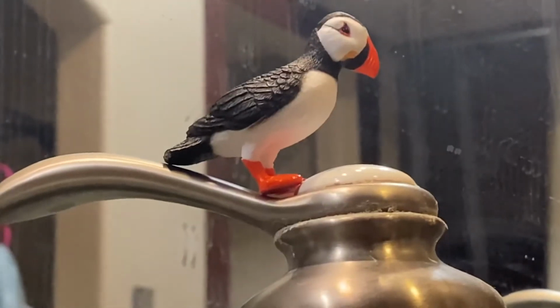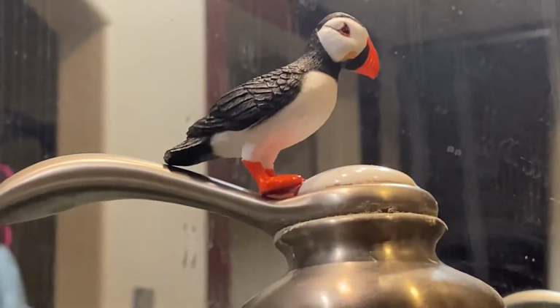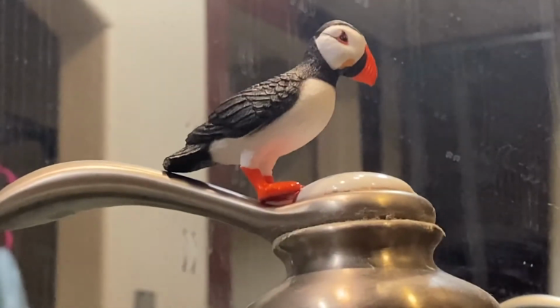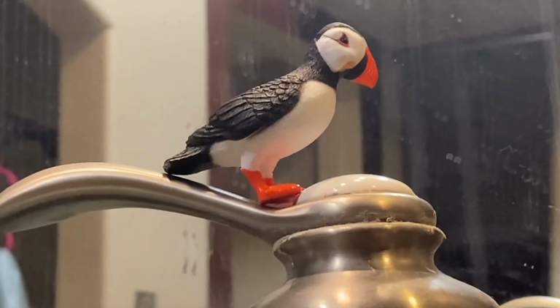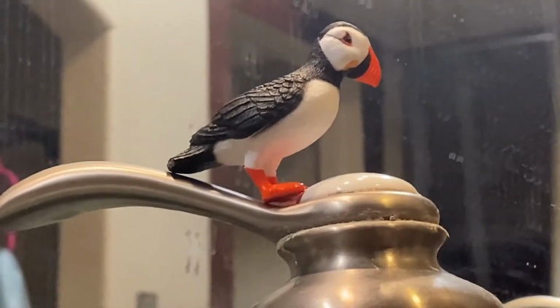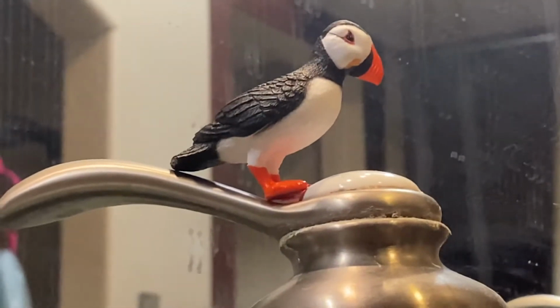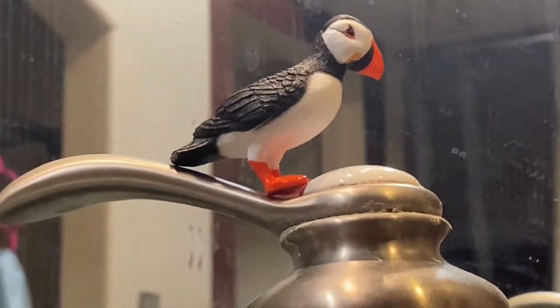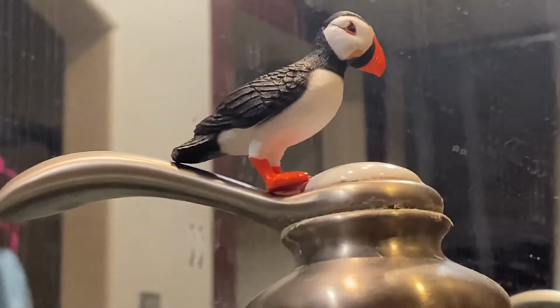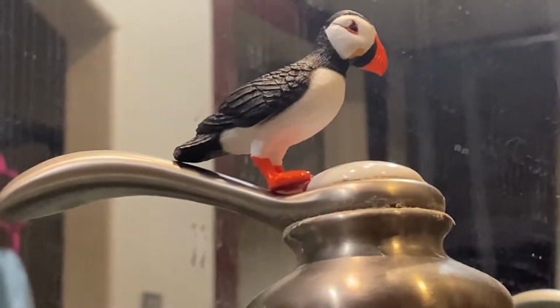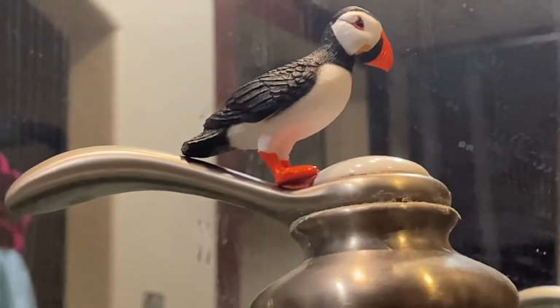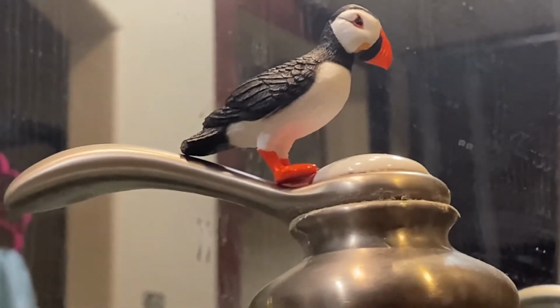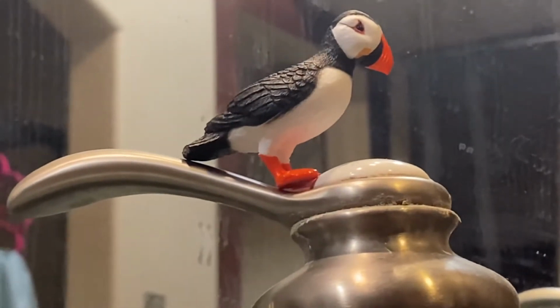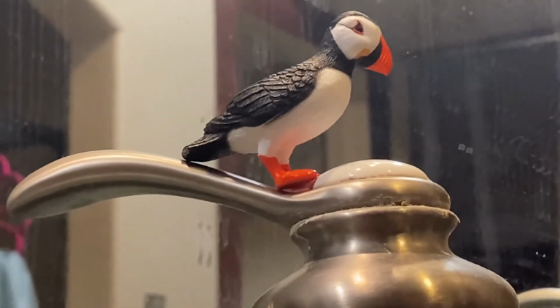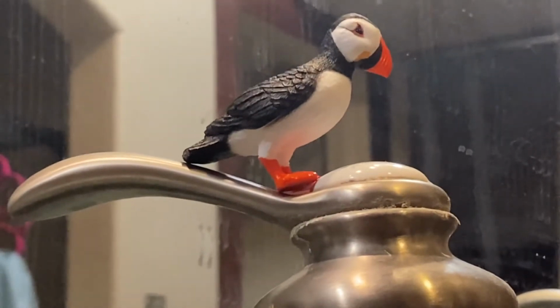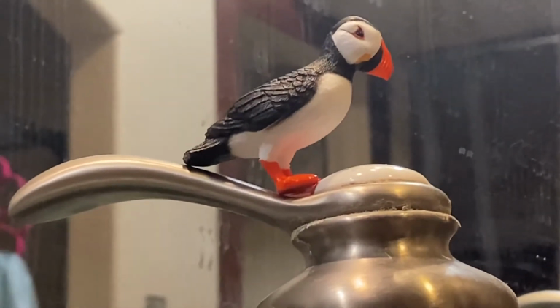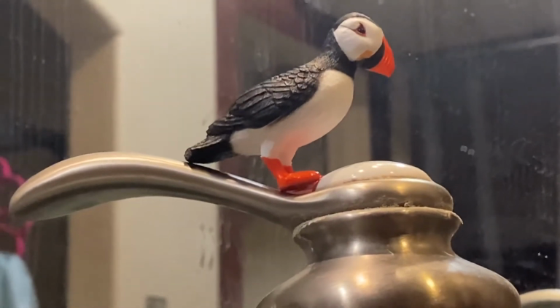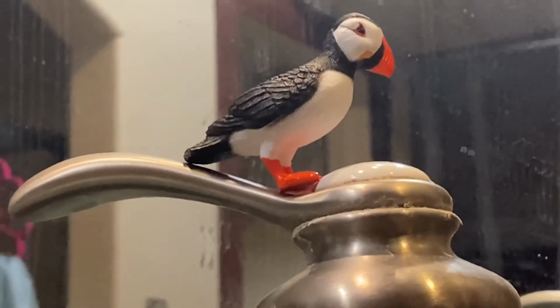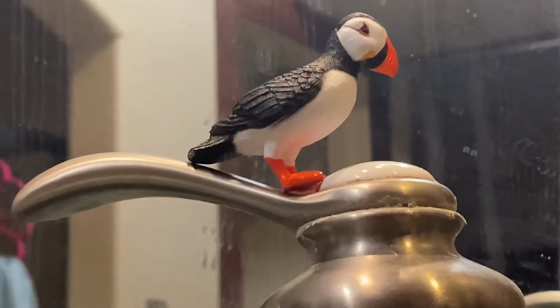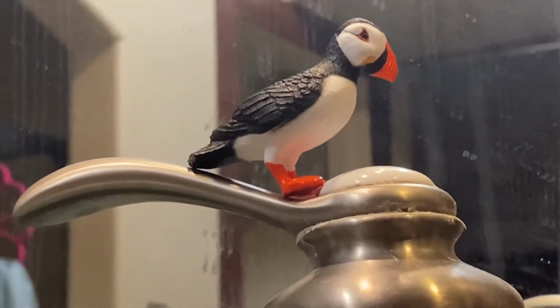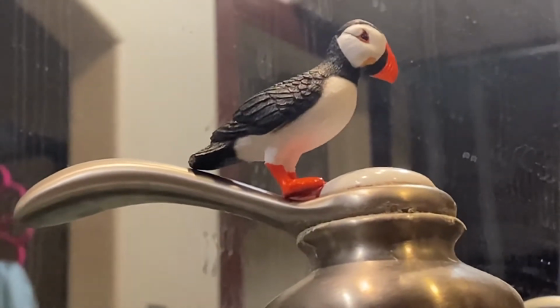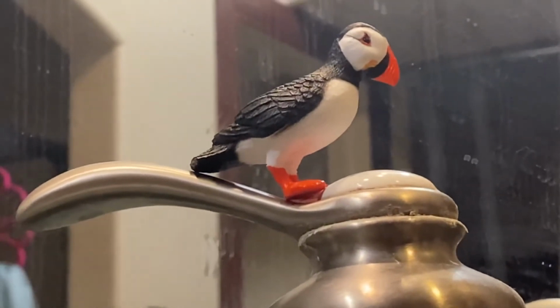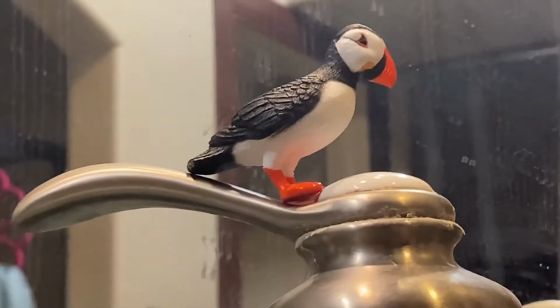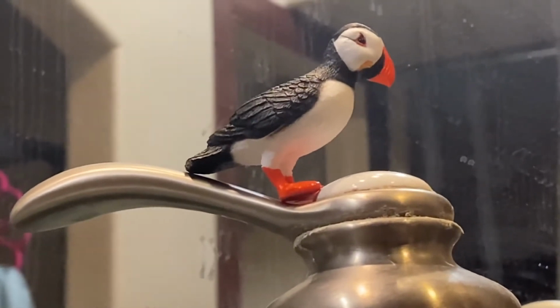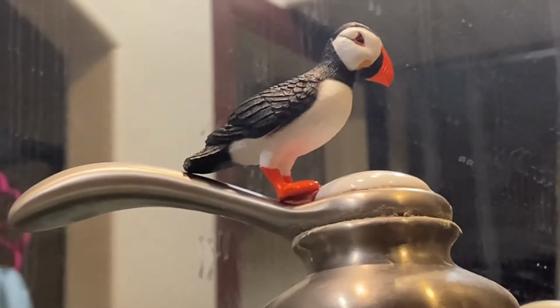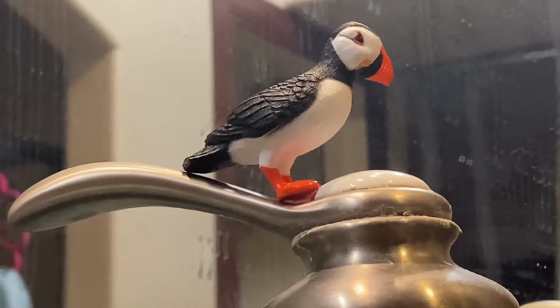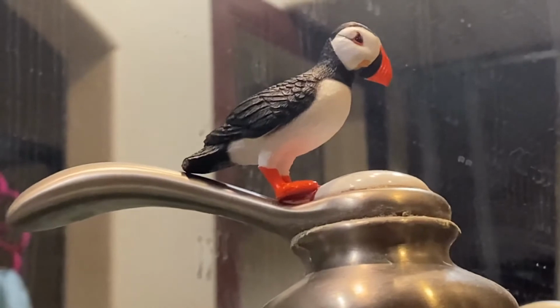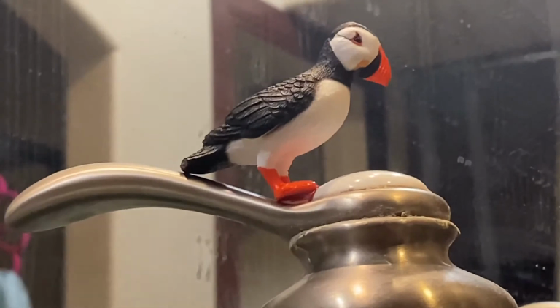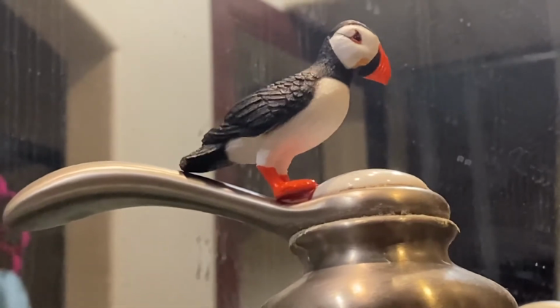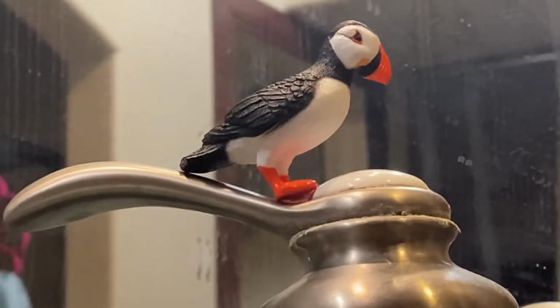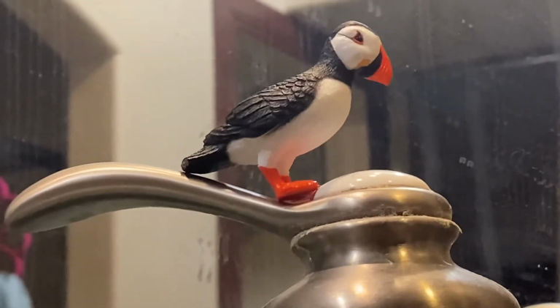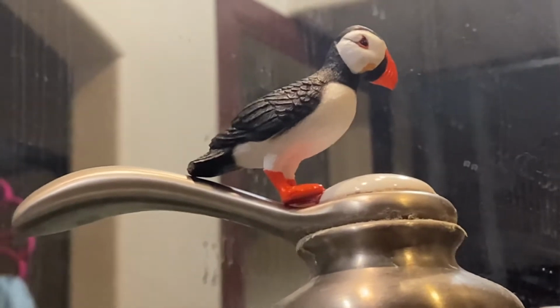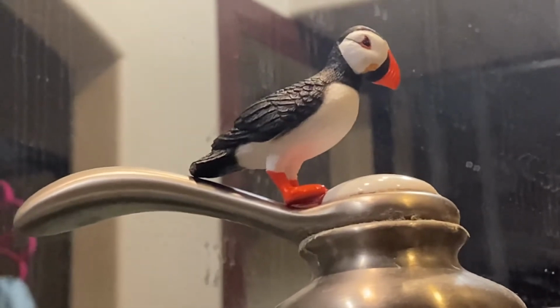This over here is Ocean the Atlantic Puffin. He is on top of Puffin Rock.